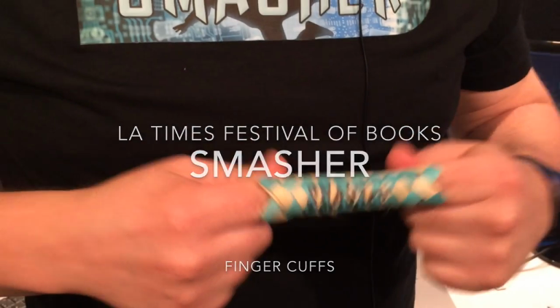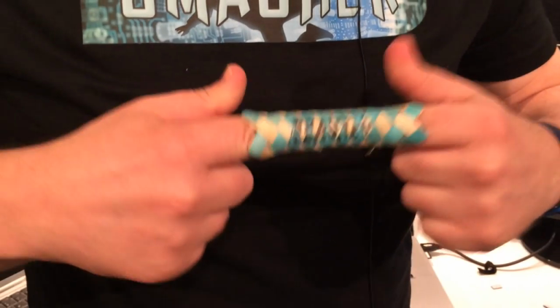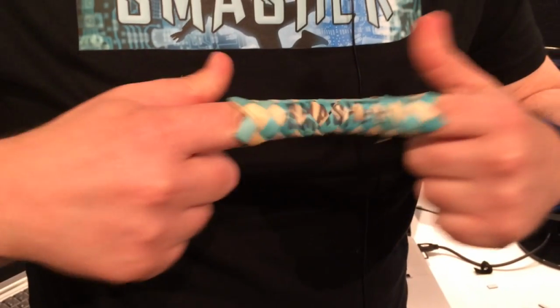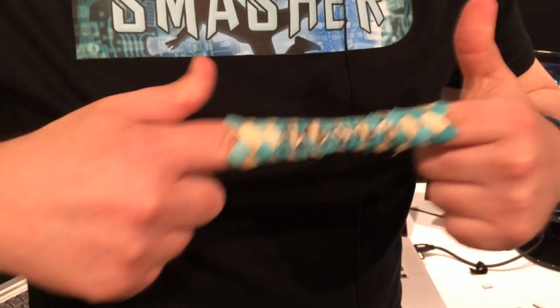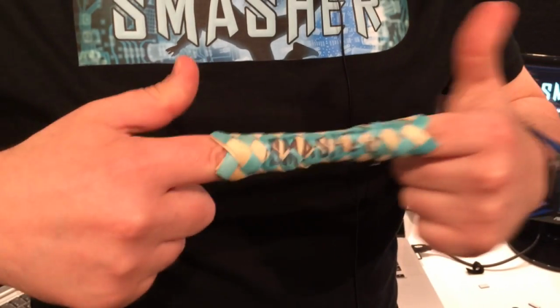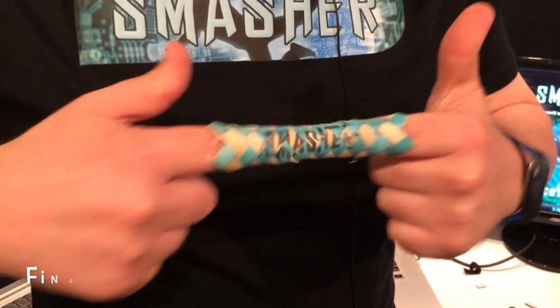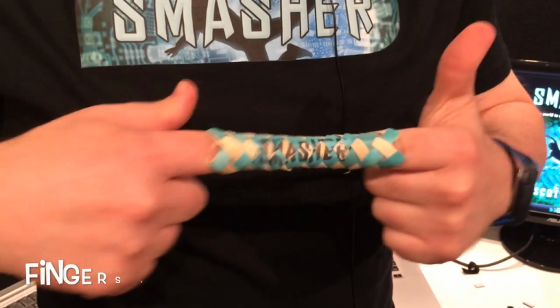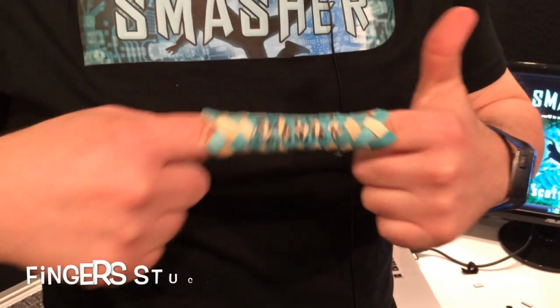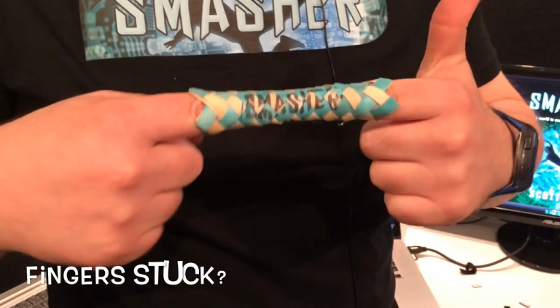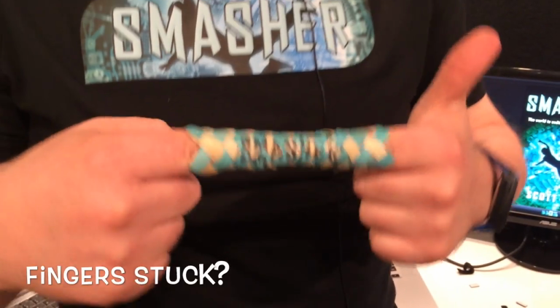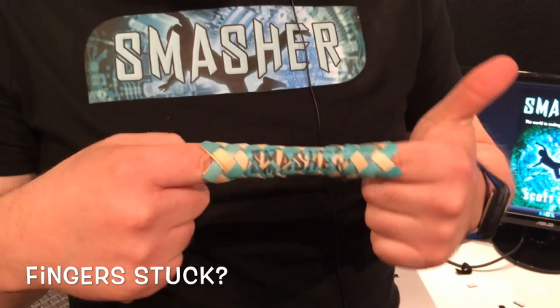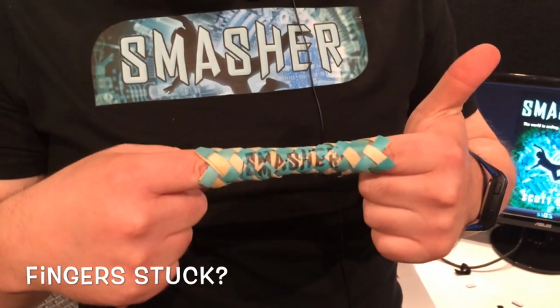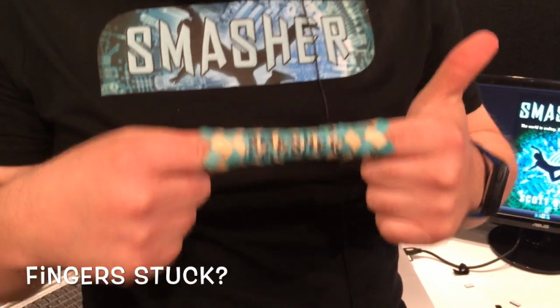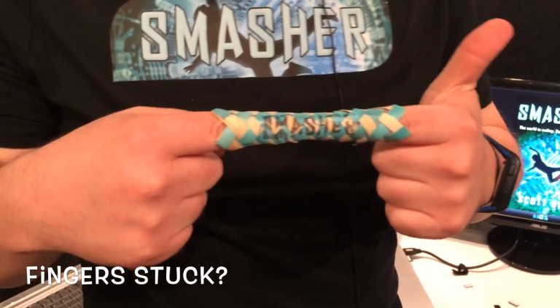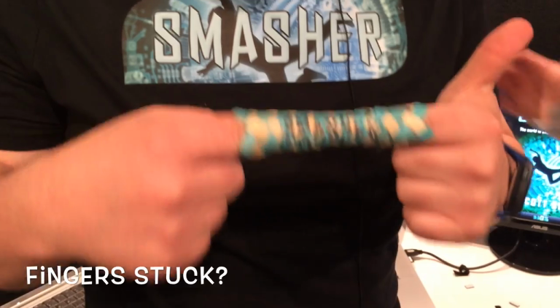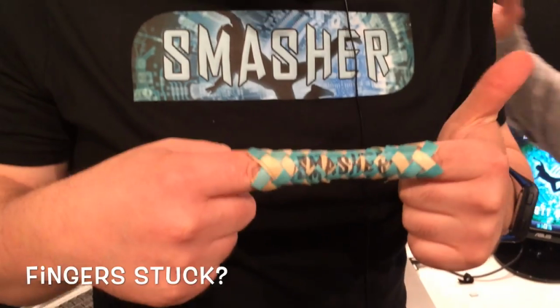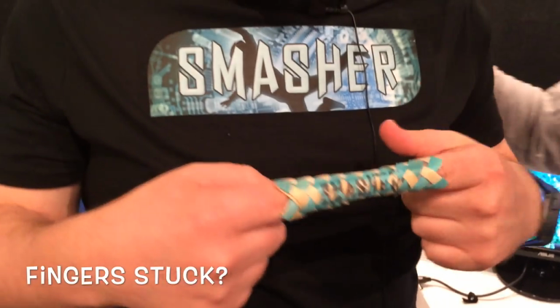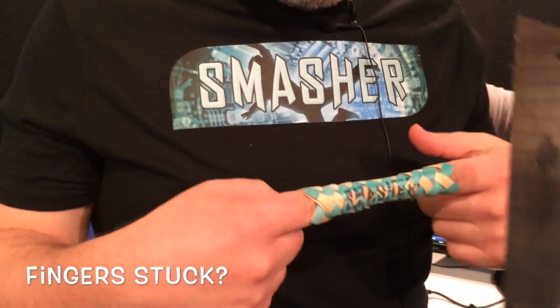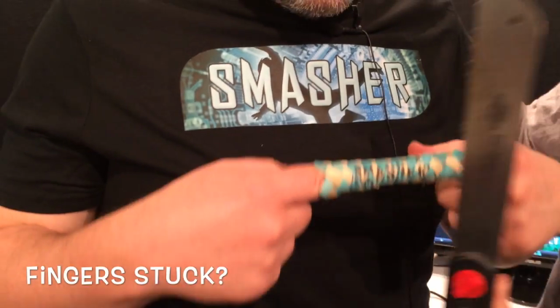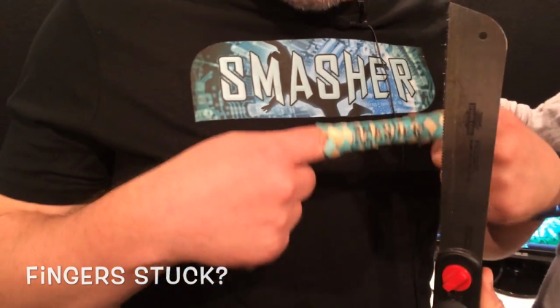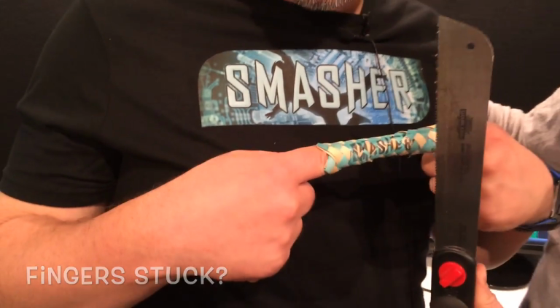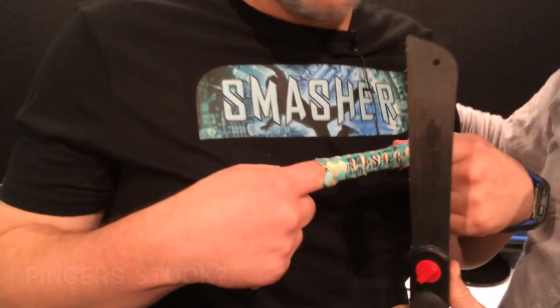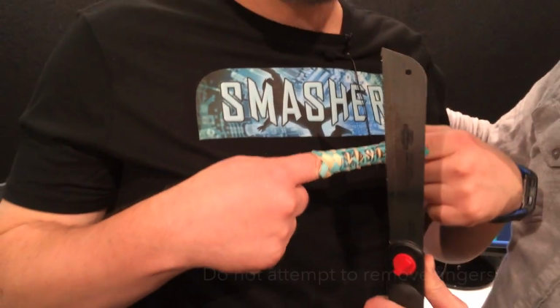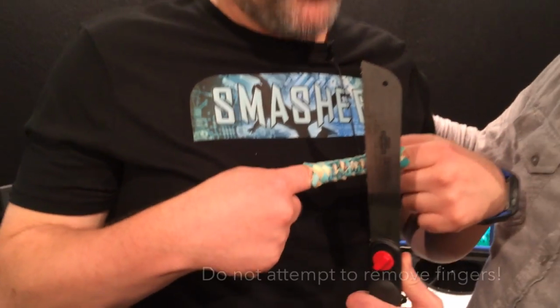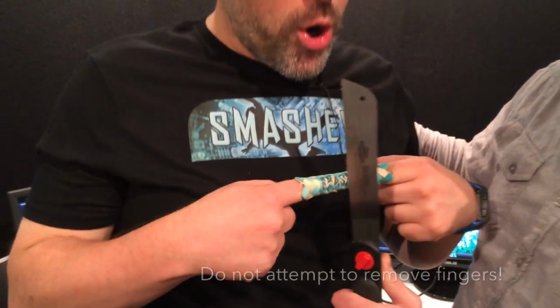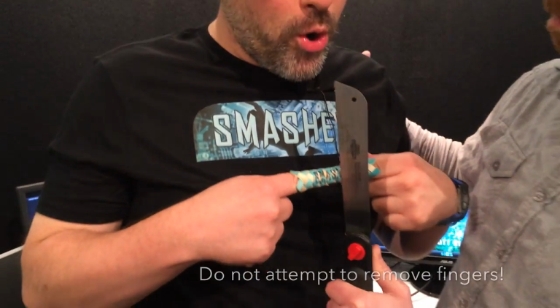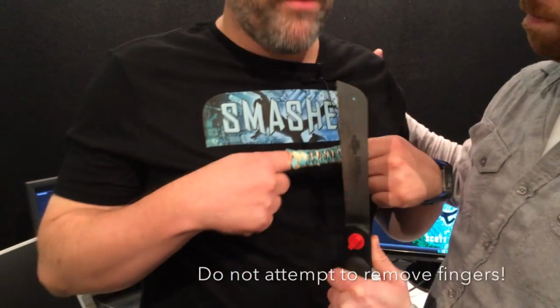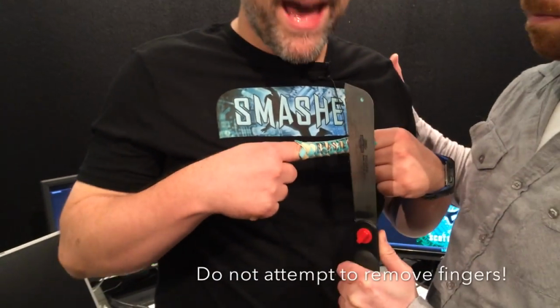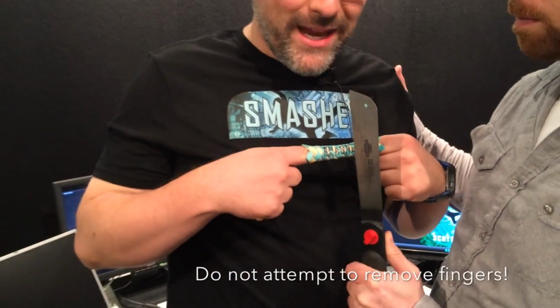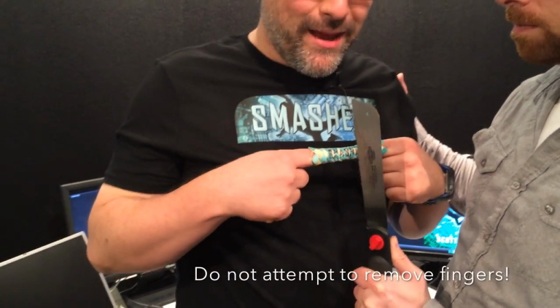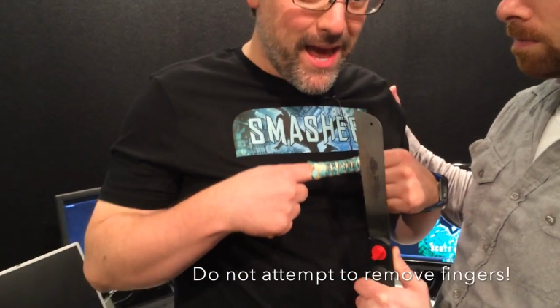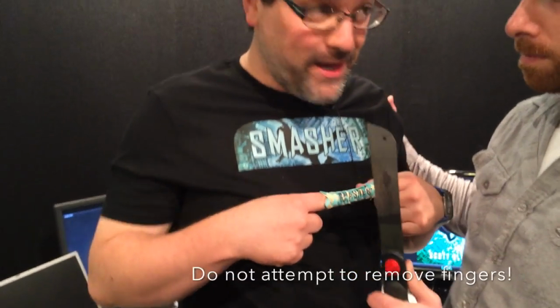My fingers are stuck — what am I going to do? This is terrible. Hacksaw? No. Bad idea, bad idea.